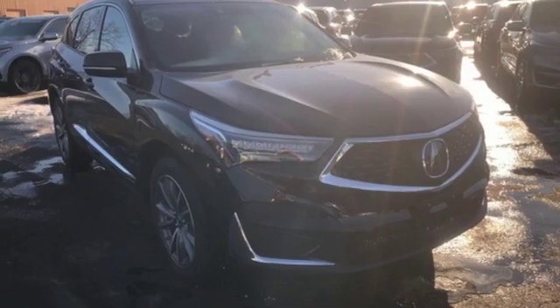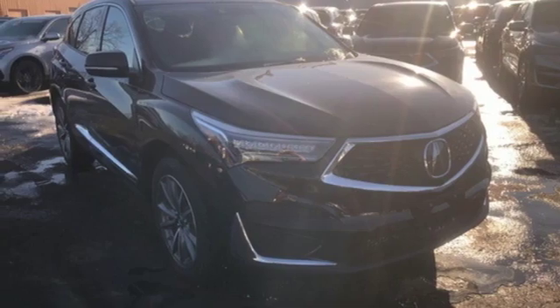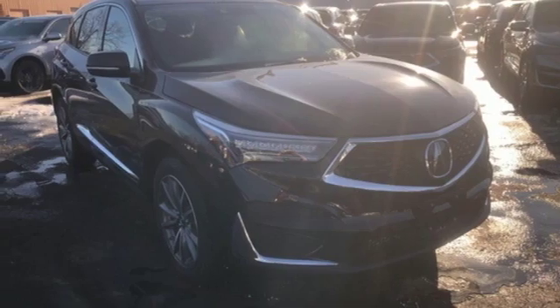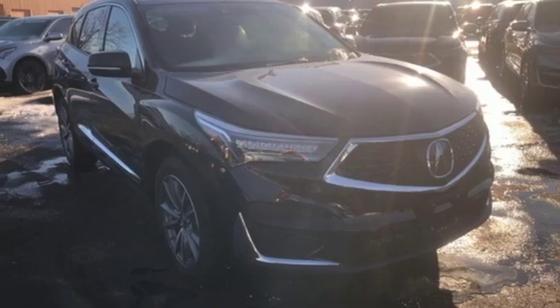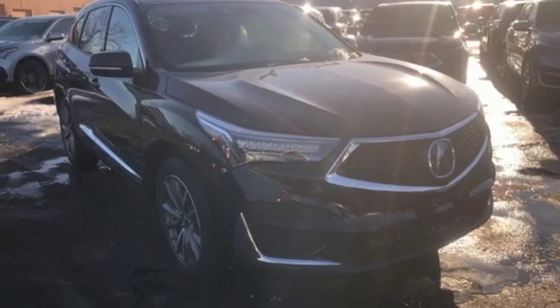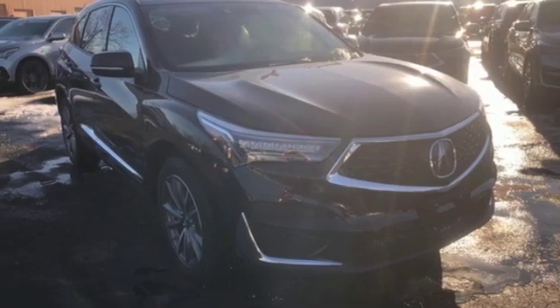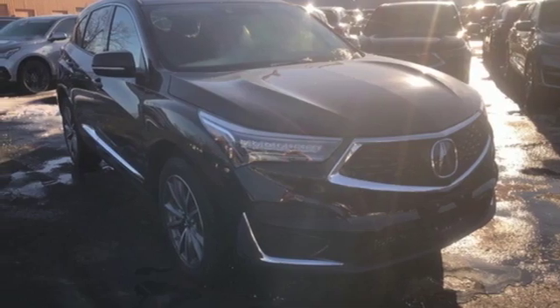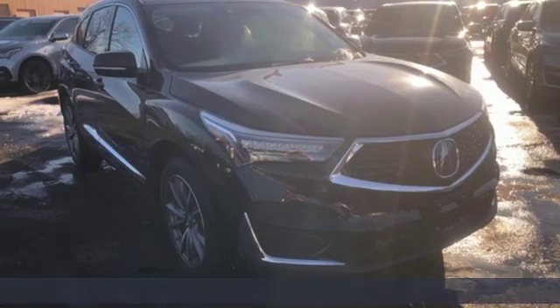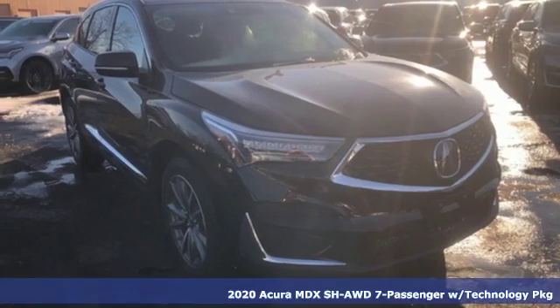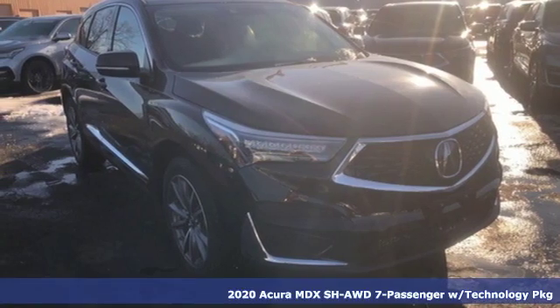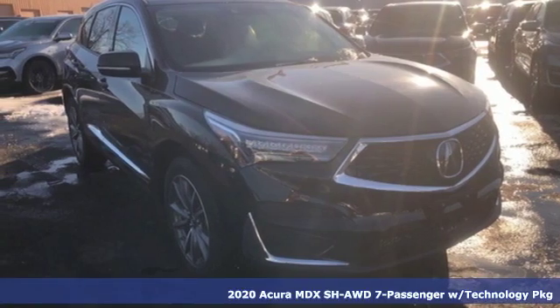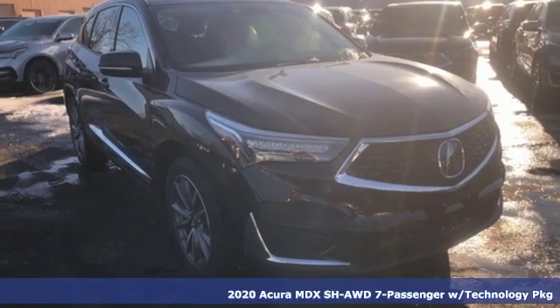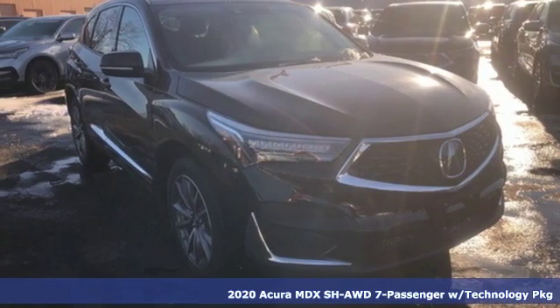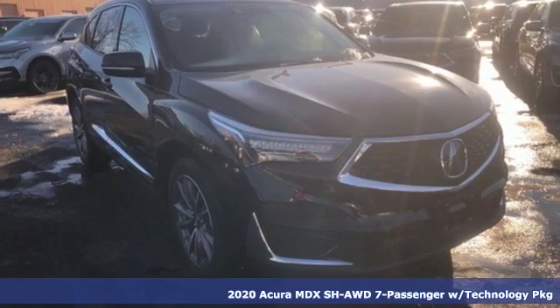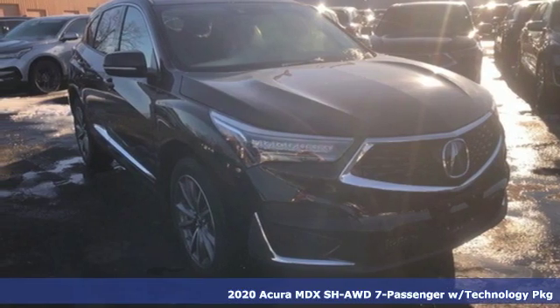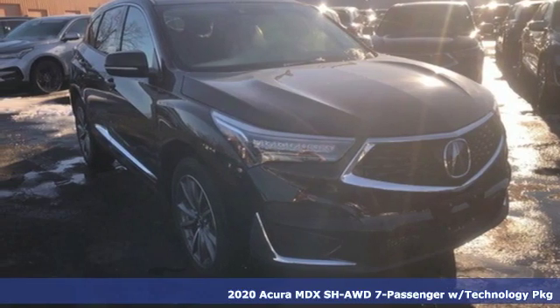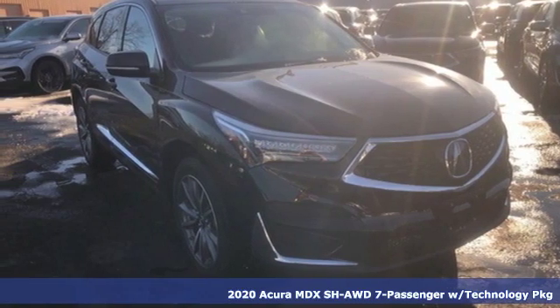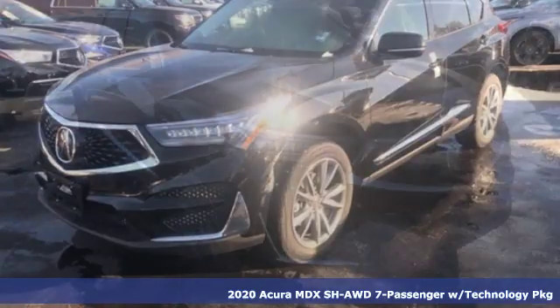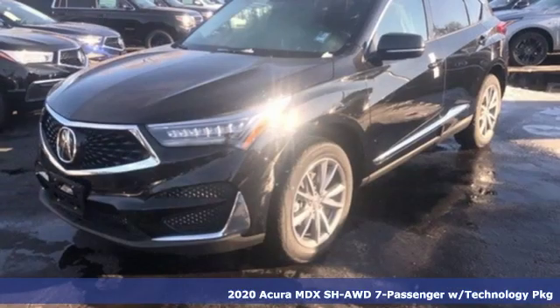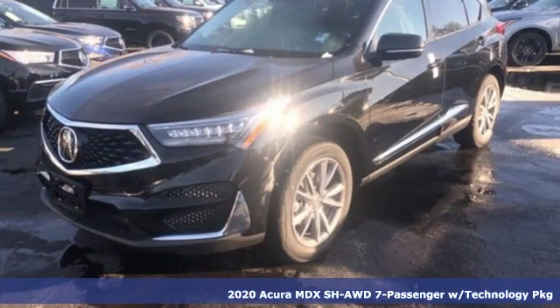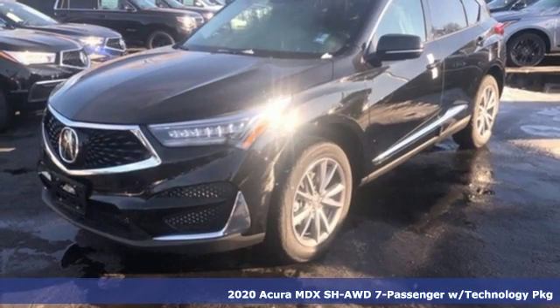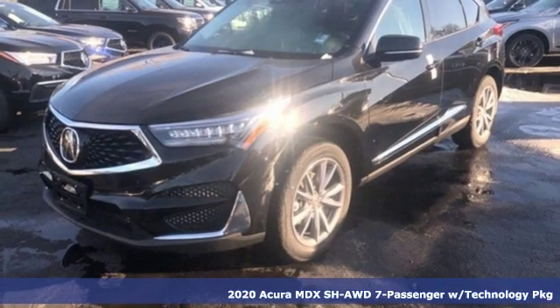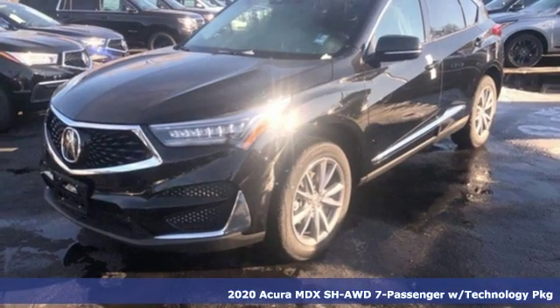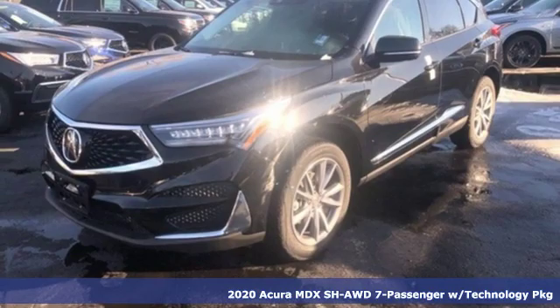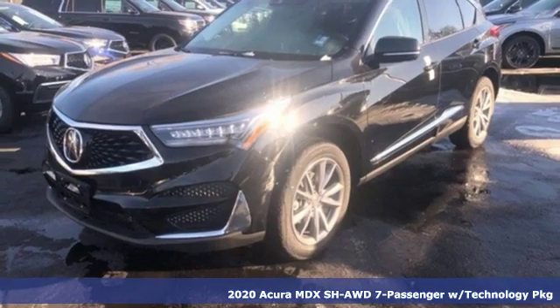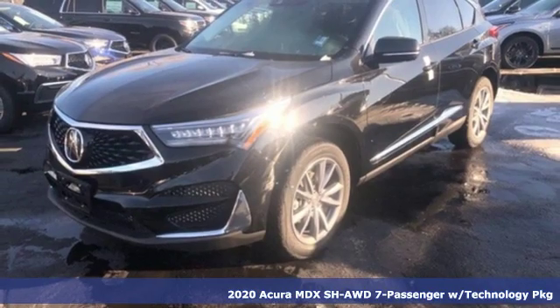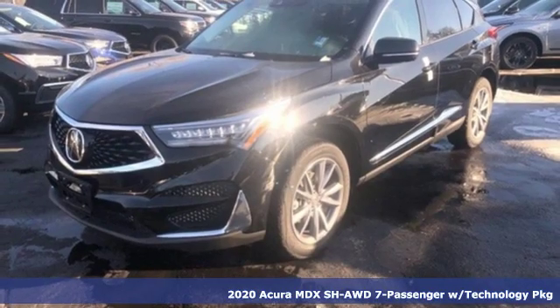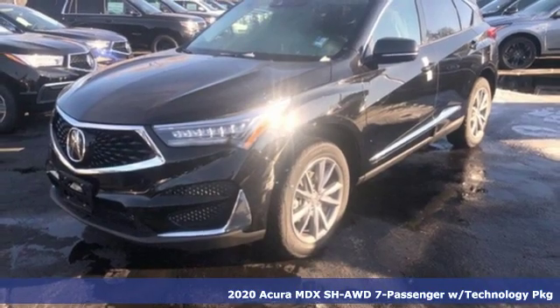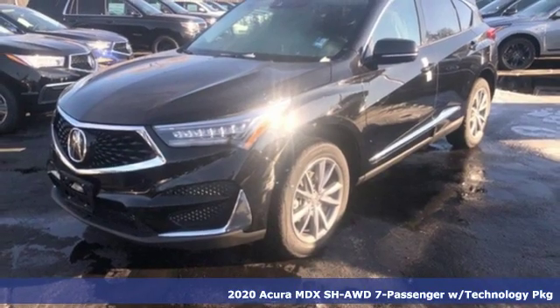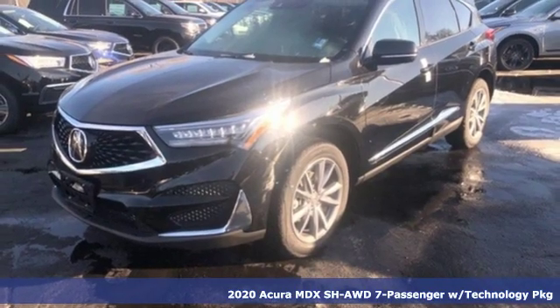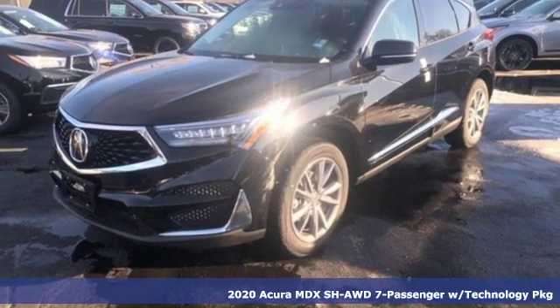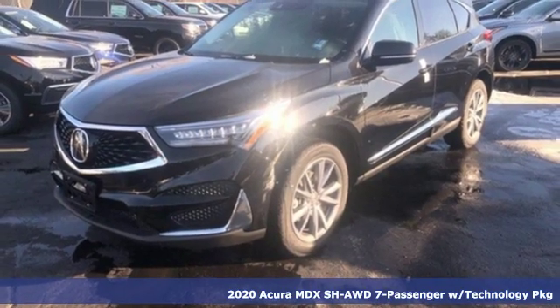It's a new 2020 Acura MDX. Three rows of luxury entertainment and precision.